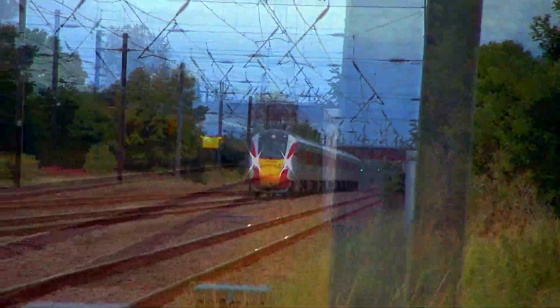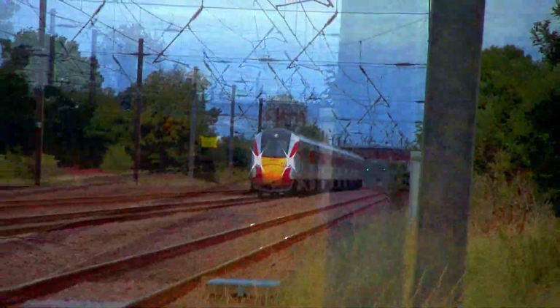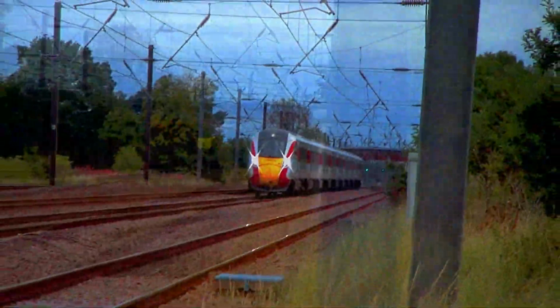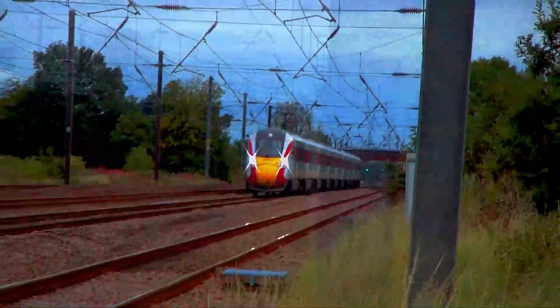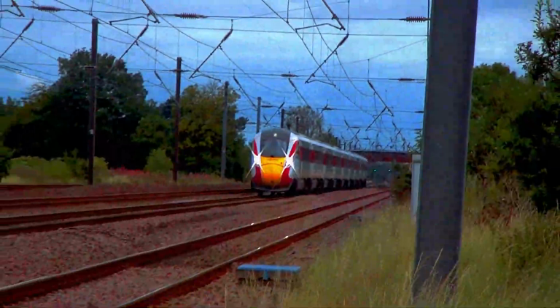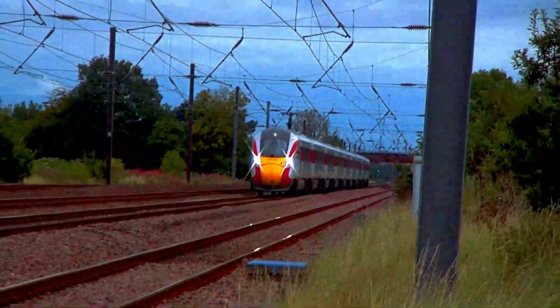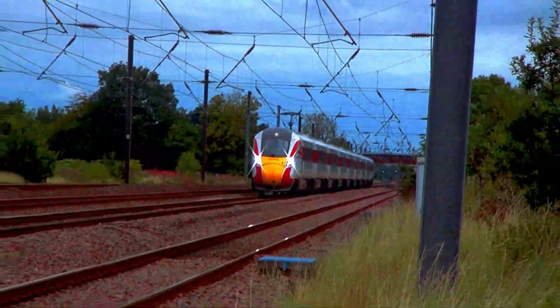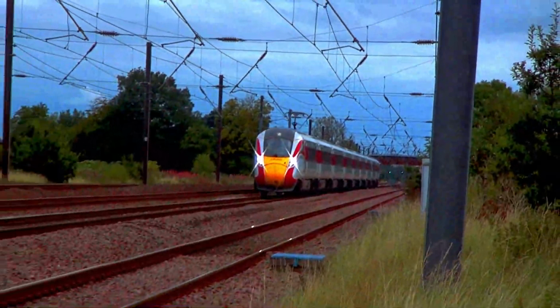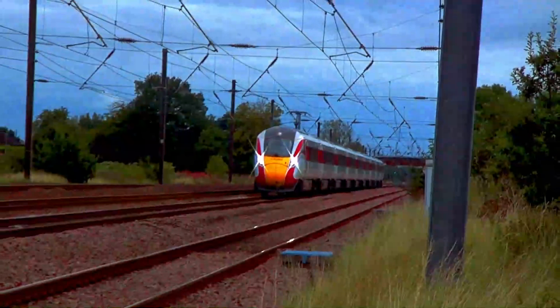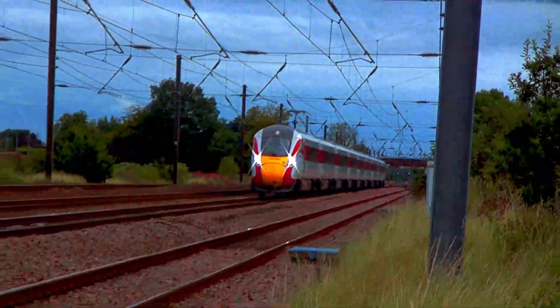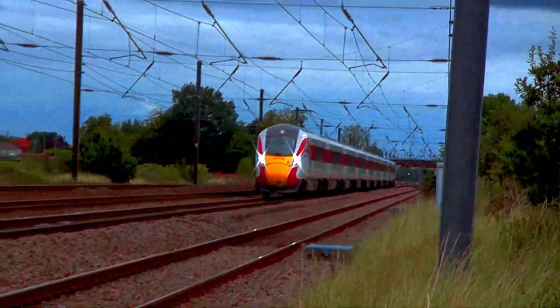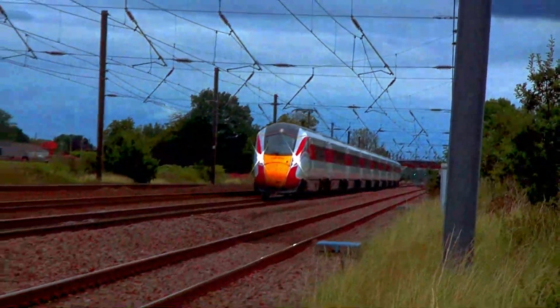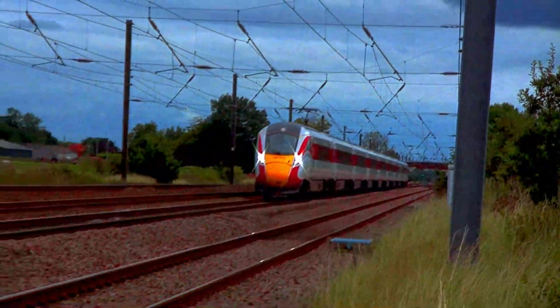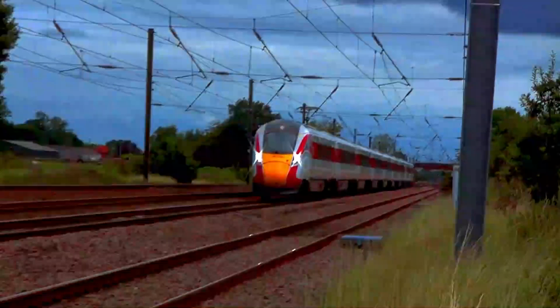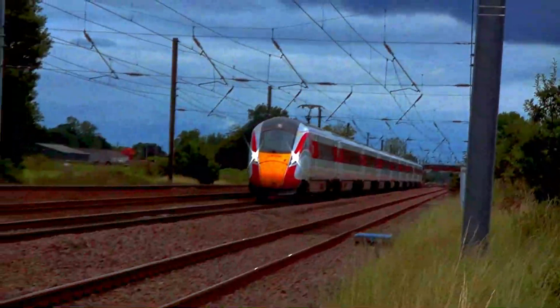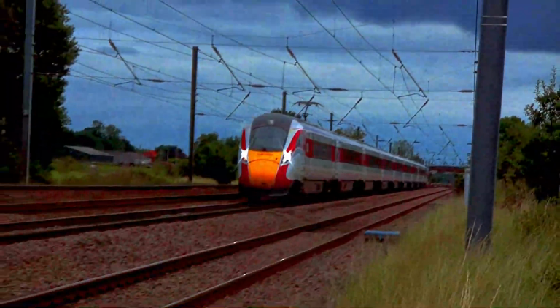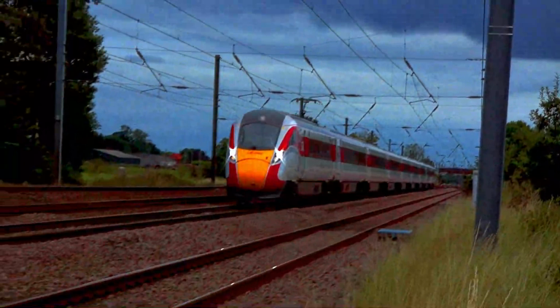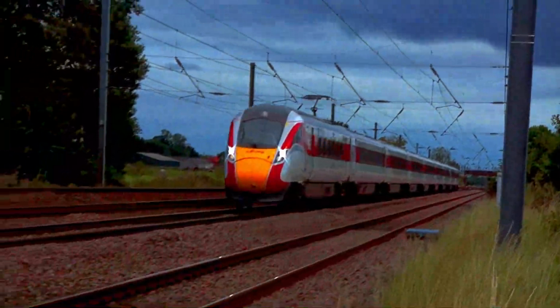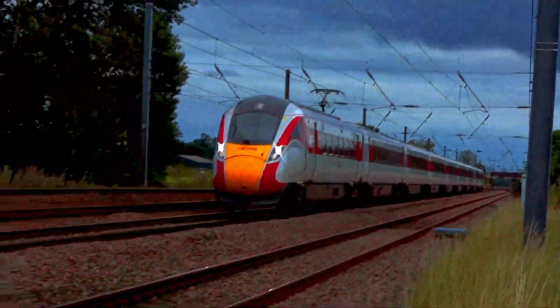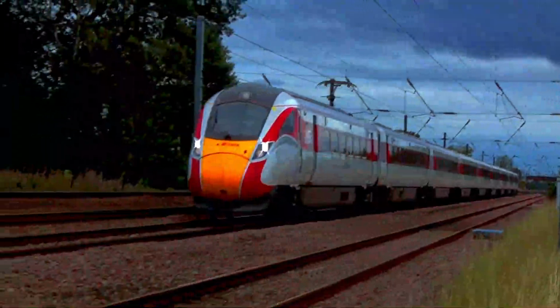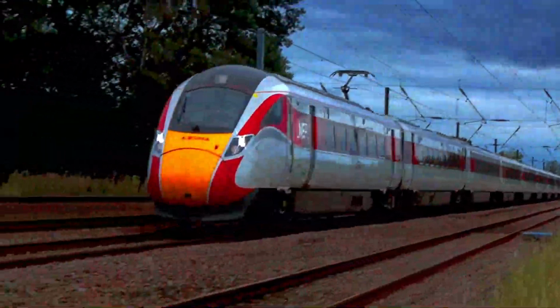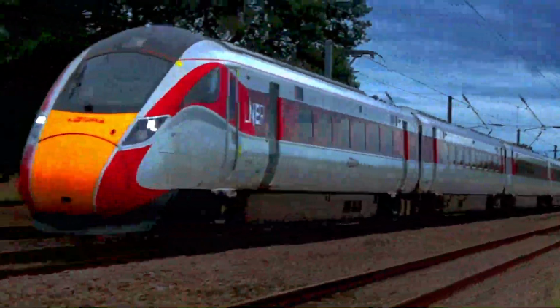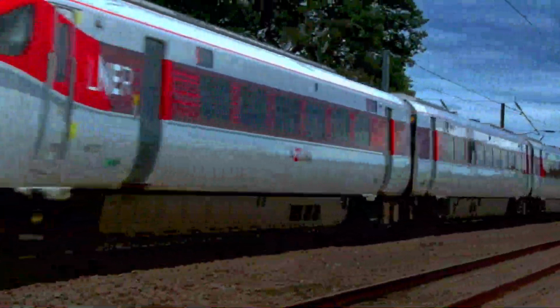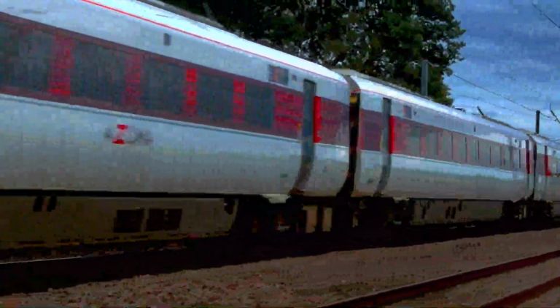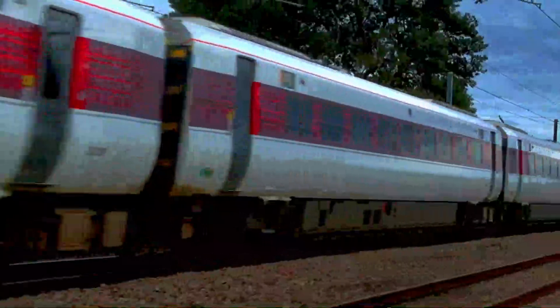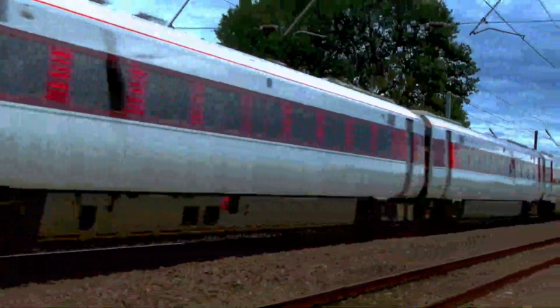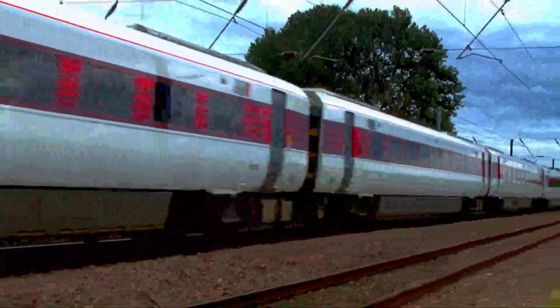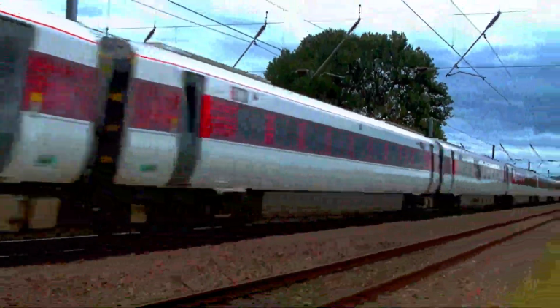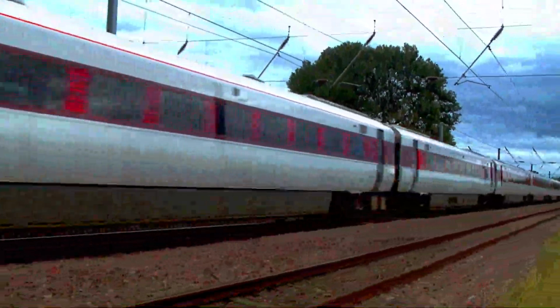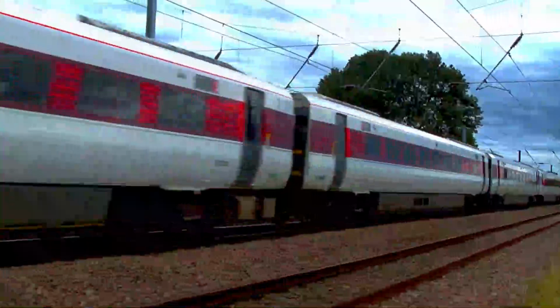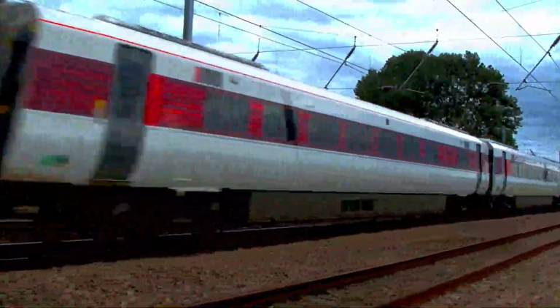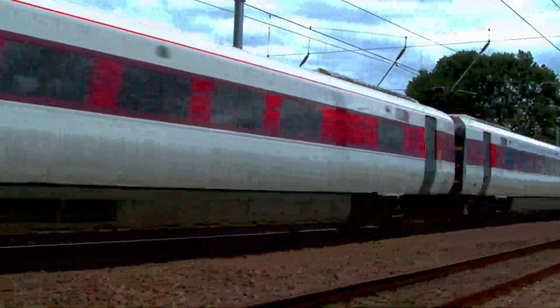LNER 801-220 Azuma races towards Newcastle.